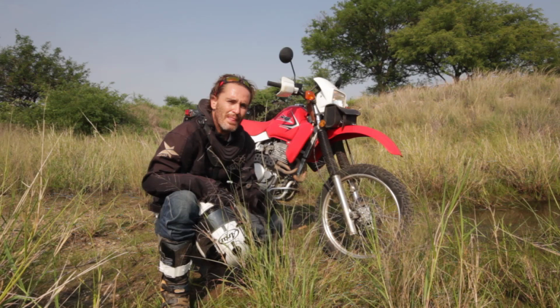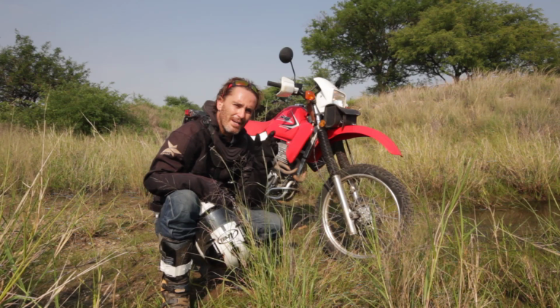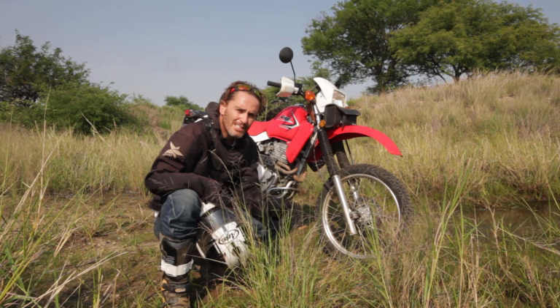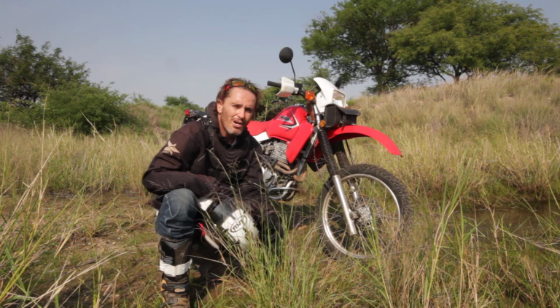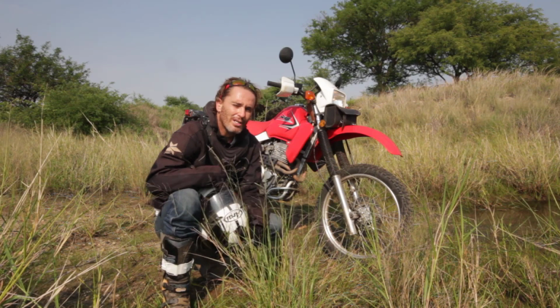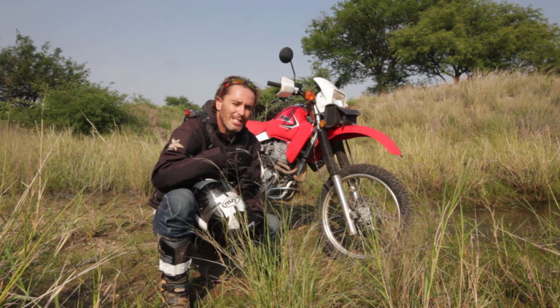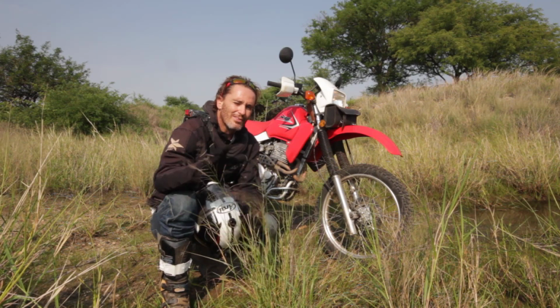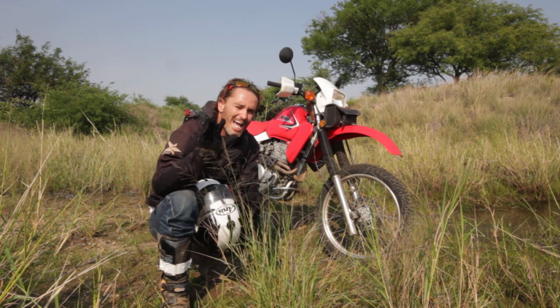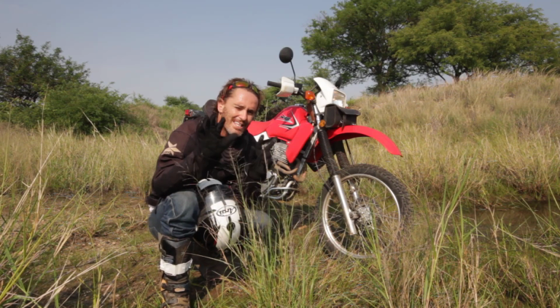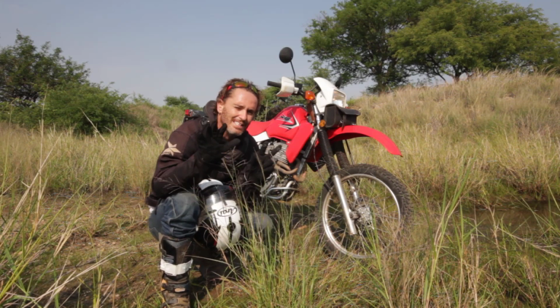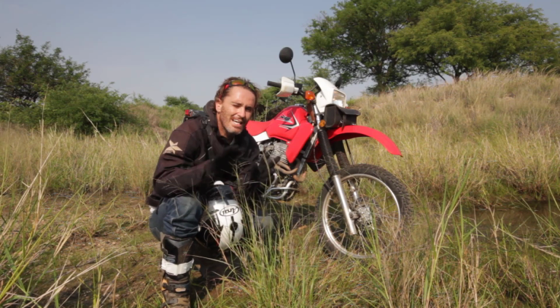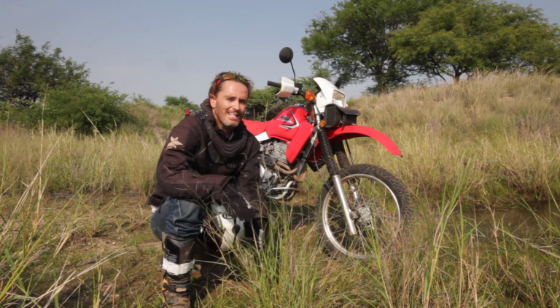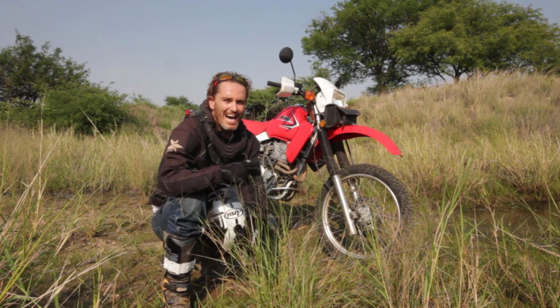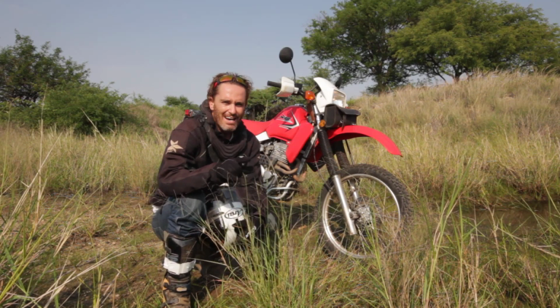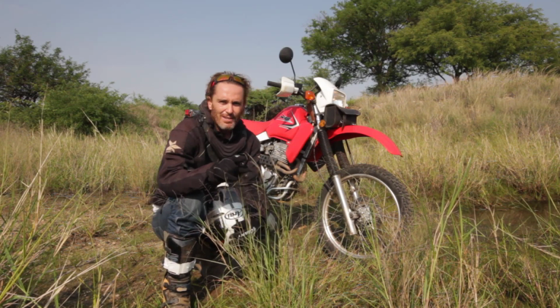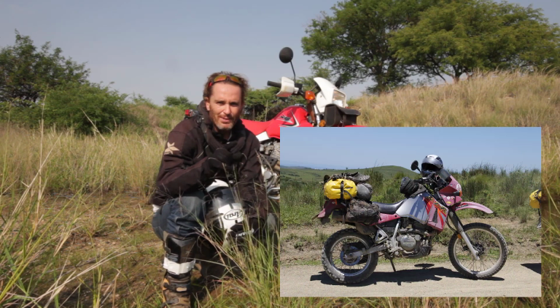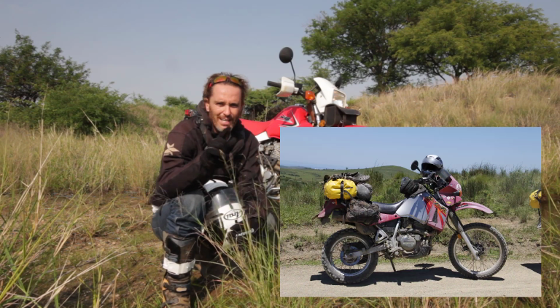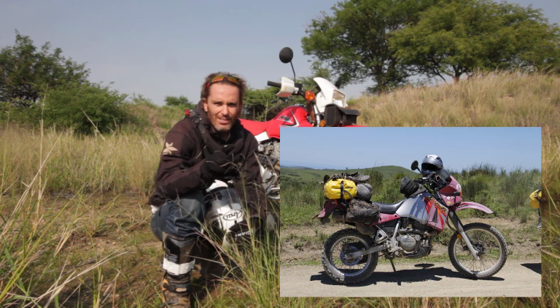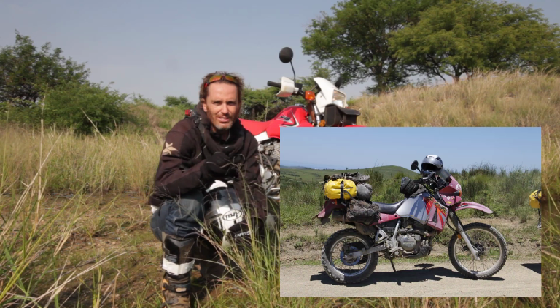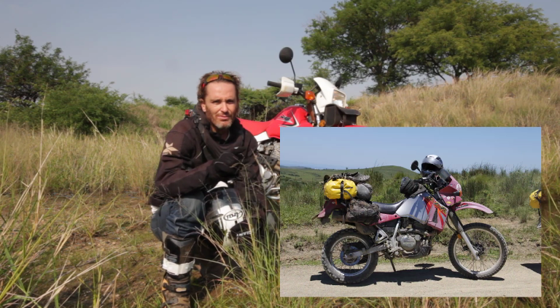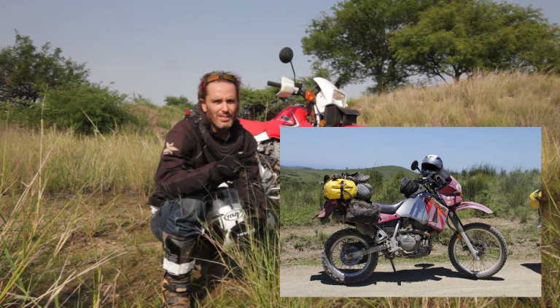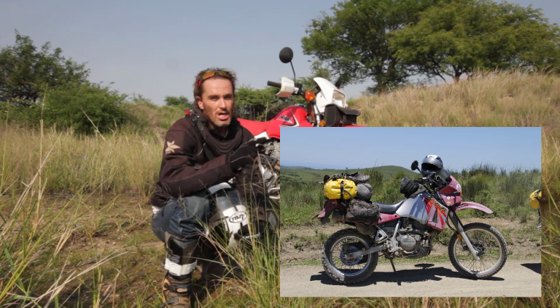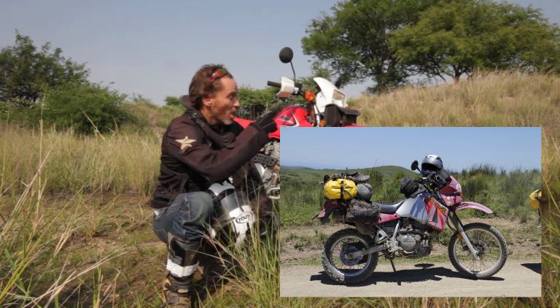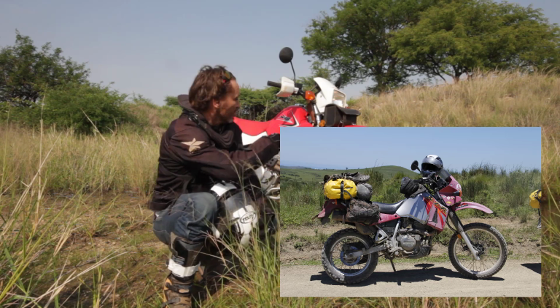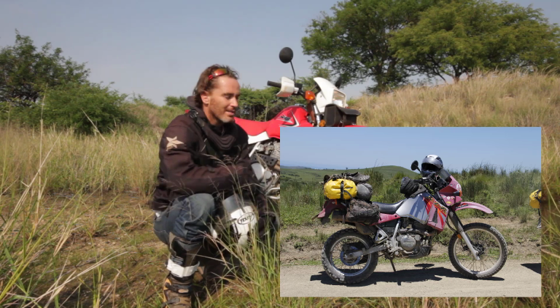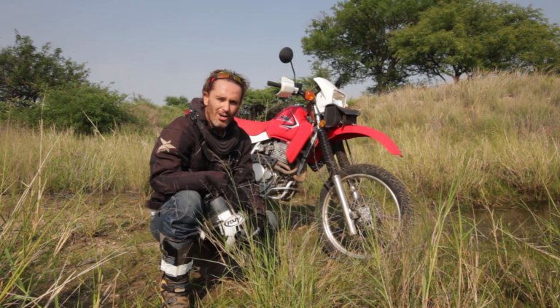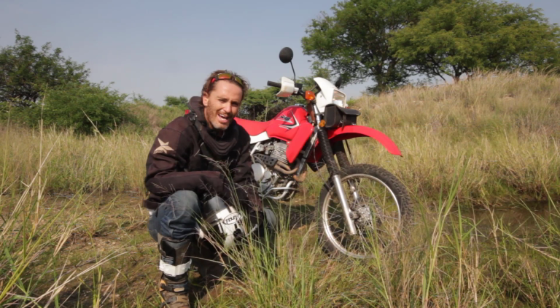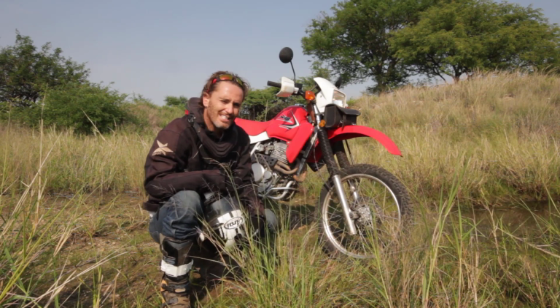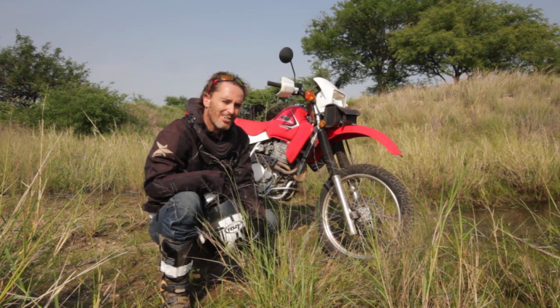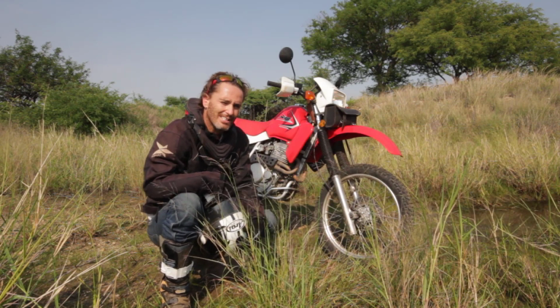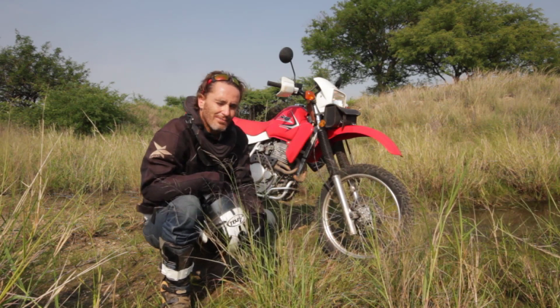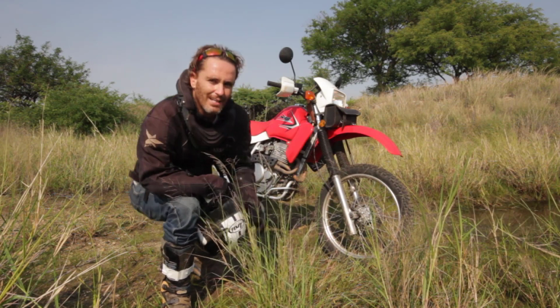In this video, I want to chat about the eight things that I loved about the KLR650 over the Honda XR650L.